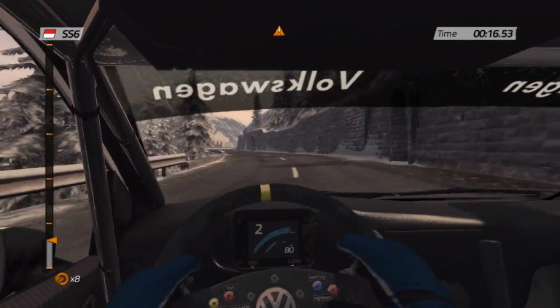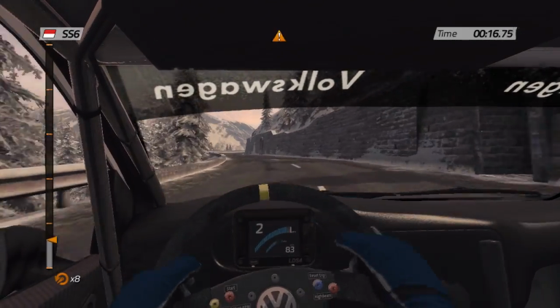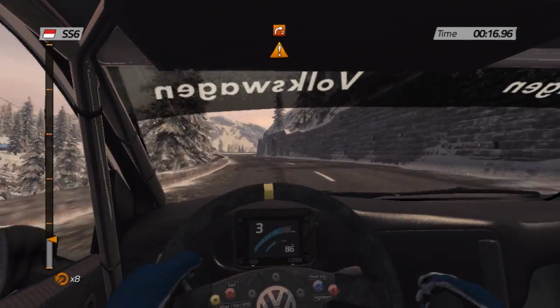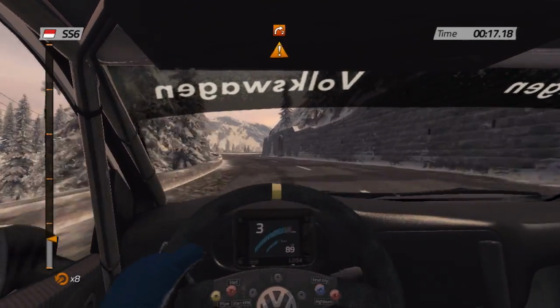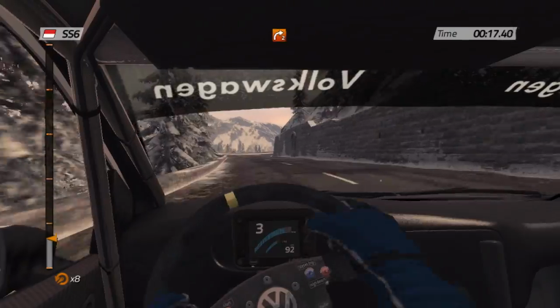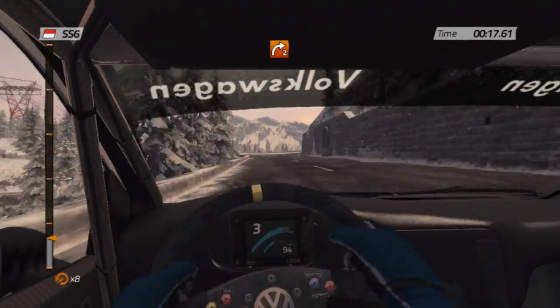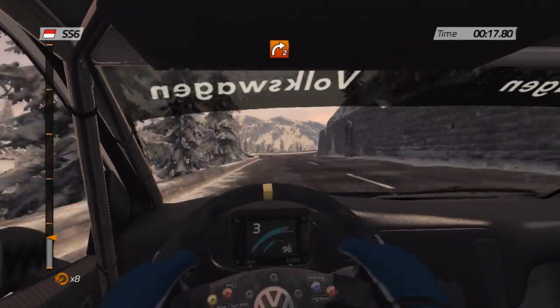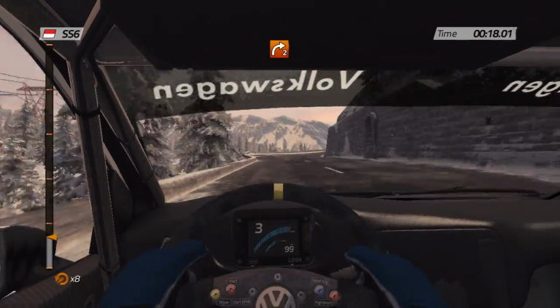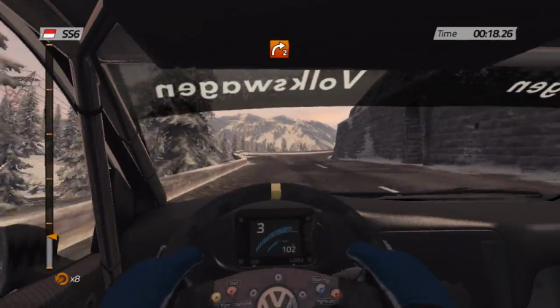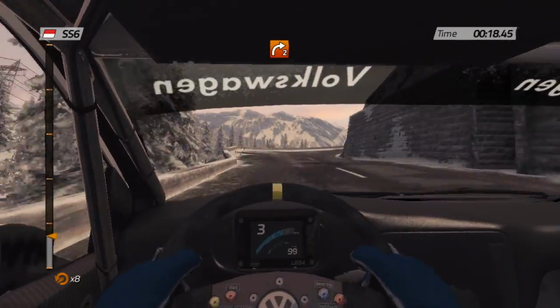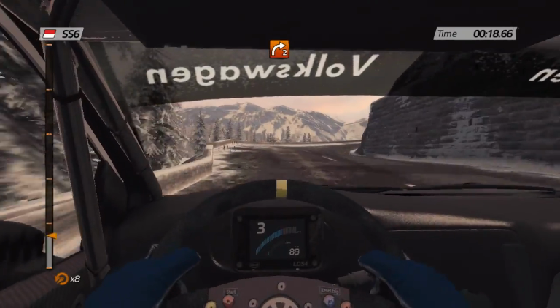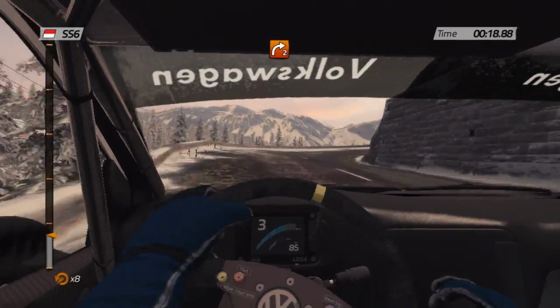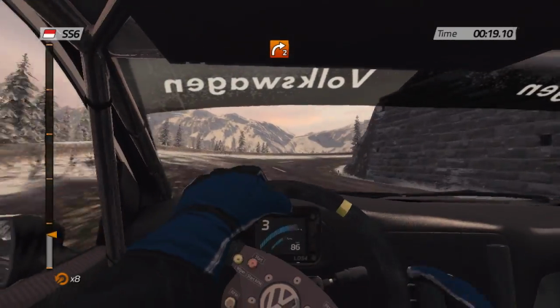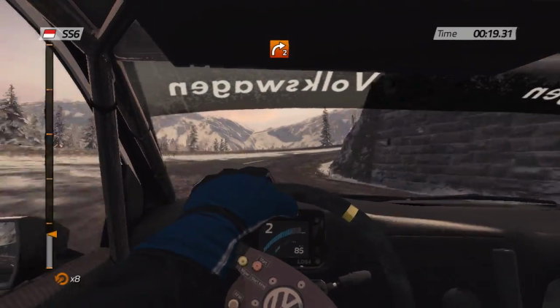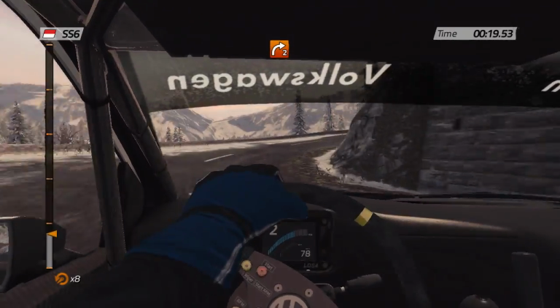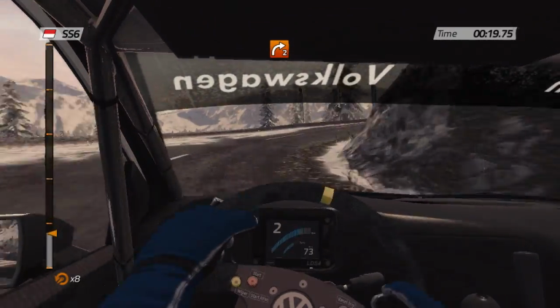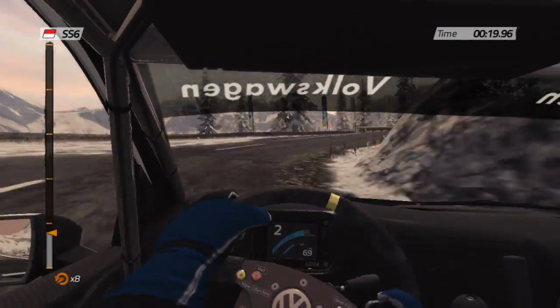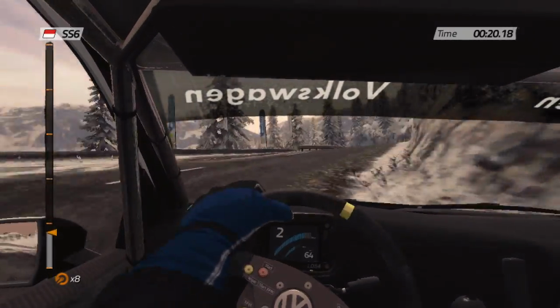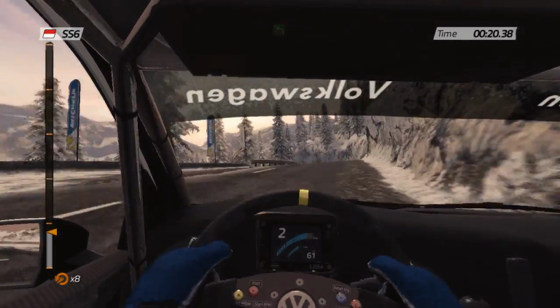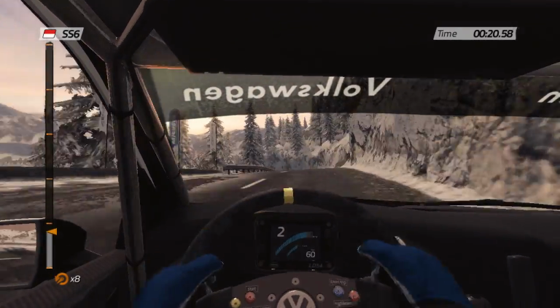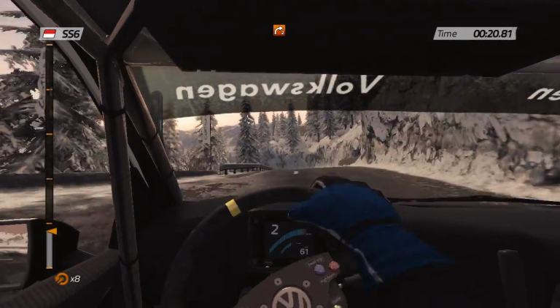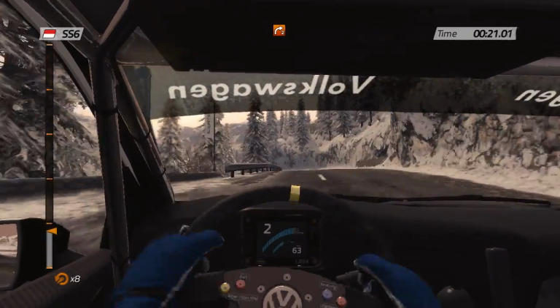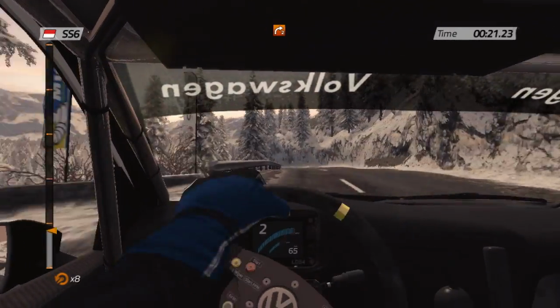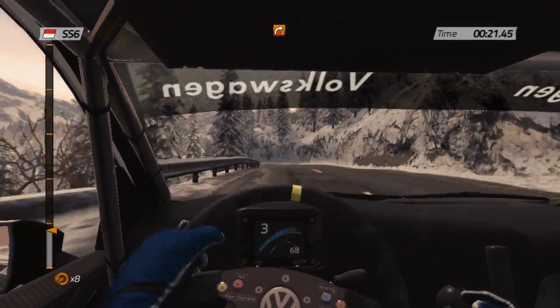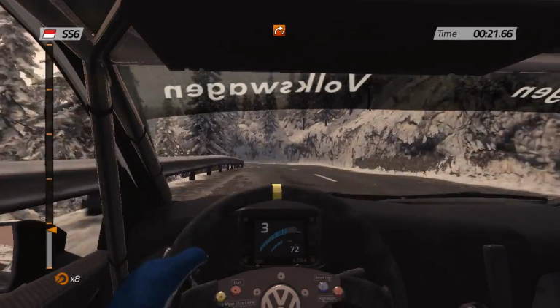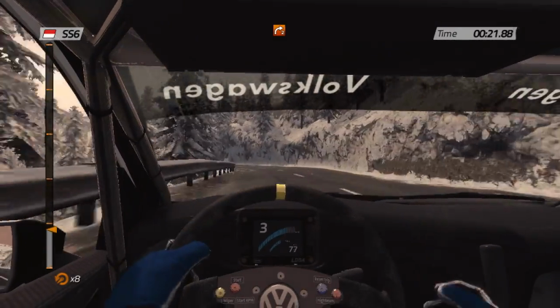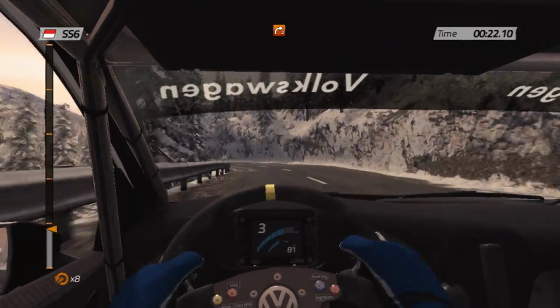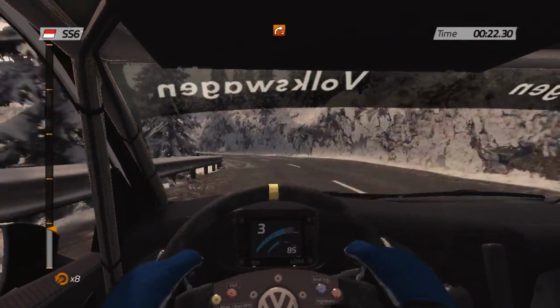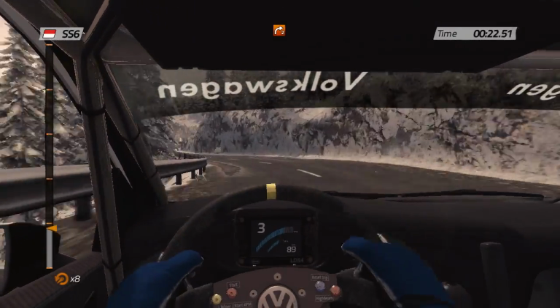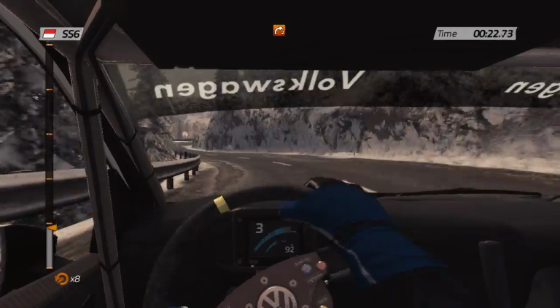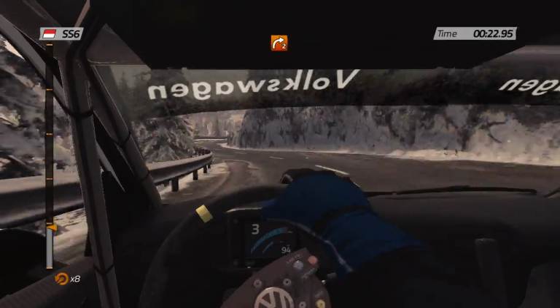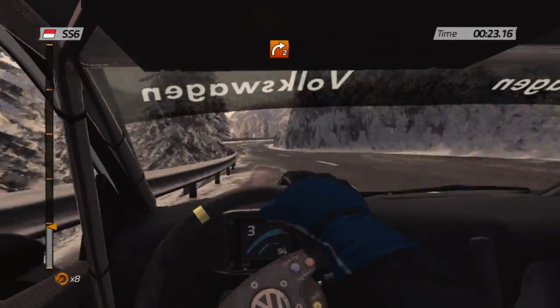Careful, right 2 tightens on crest. 40, left 5 into right 2.